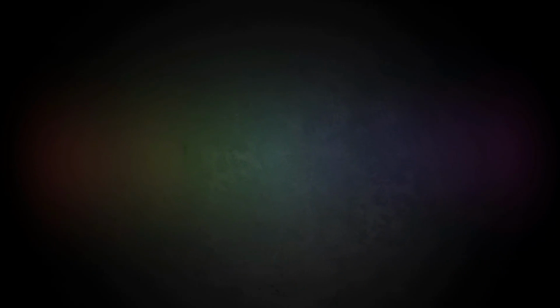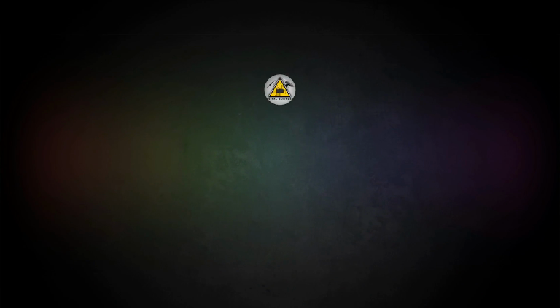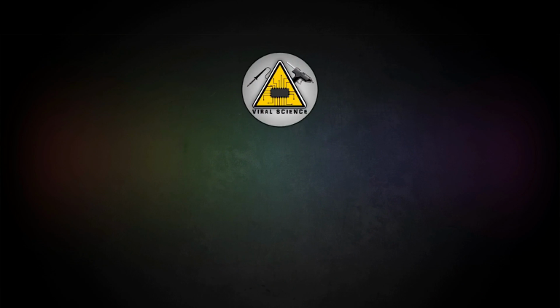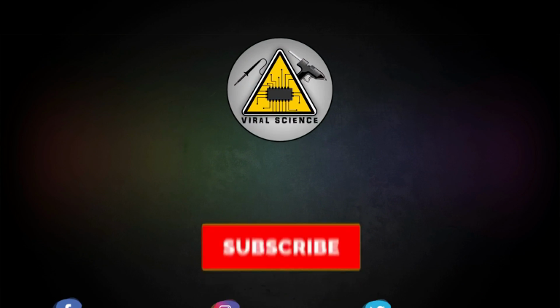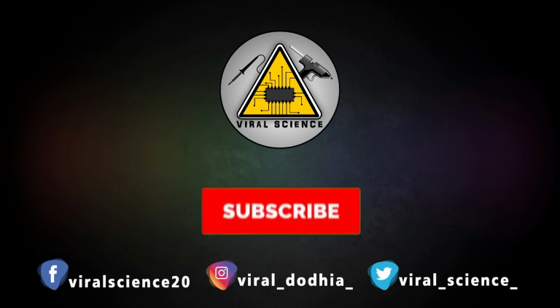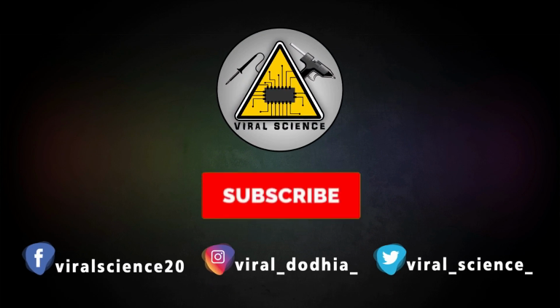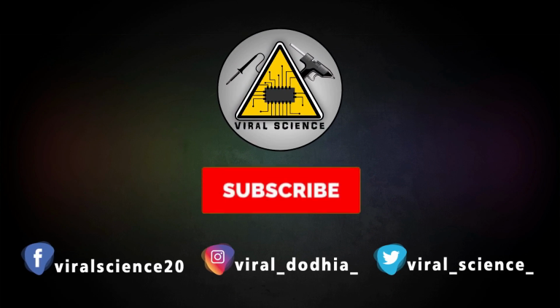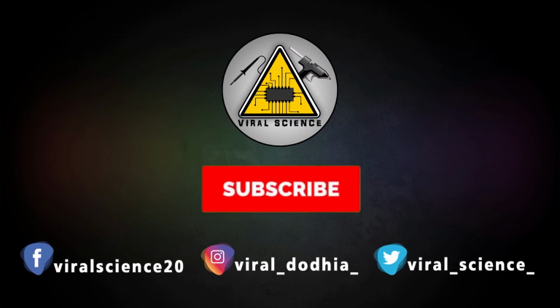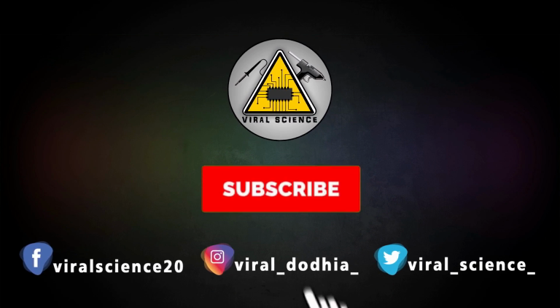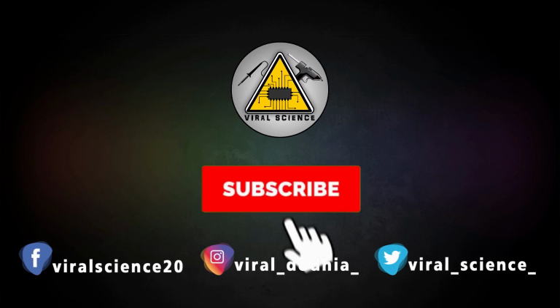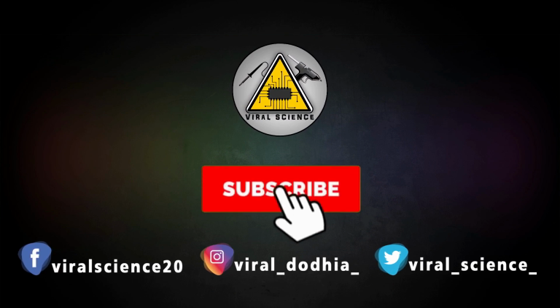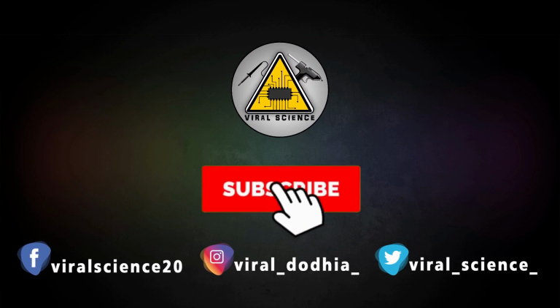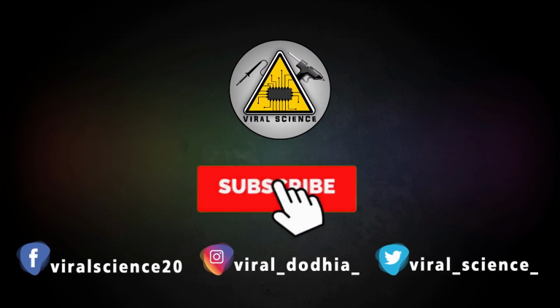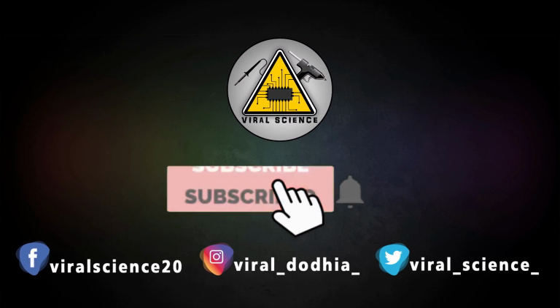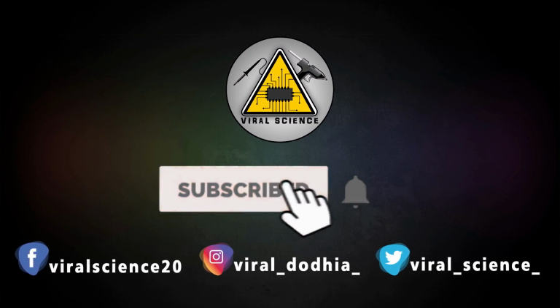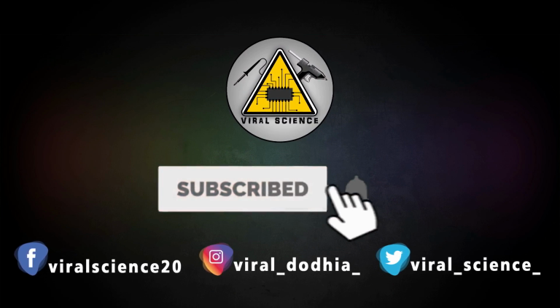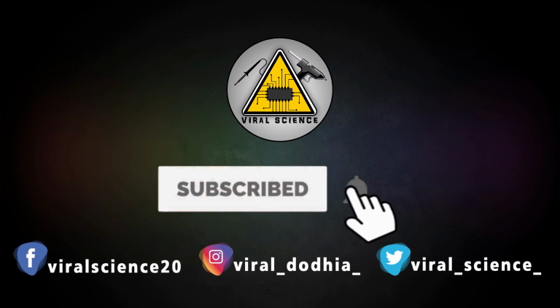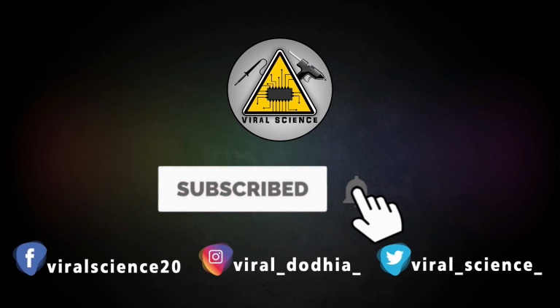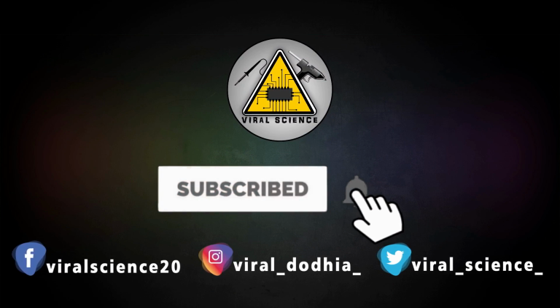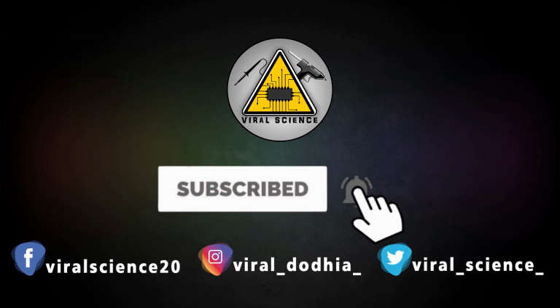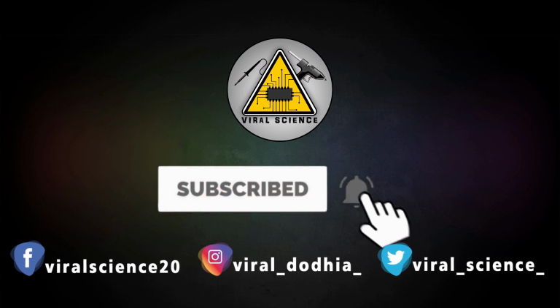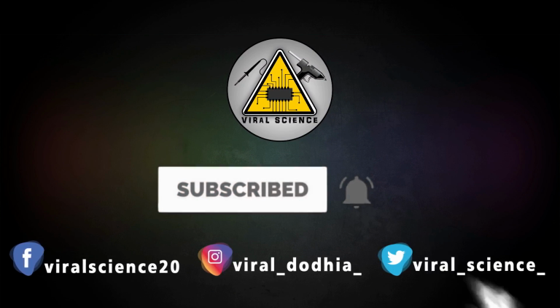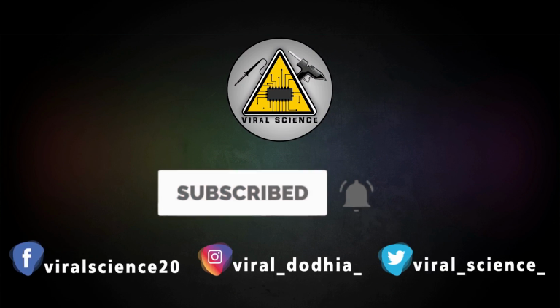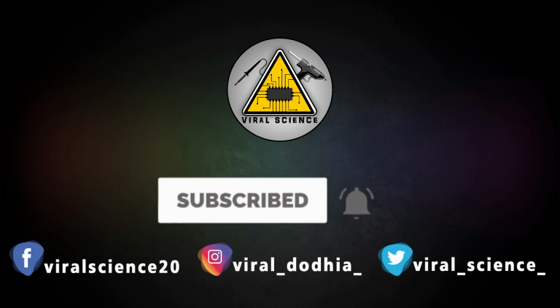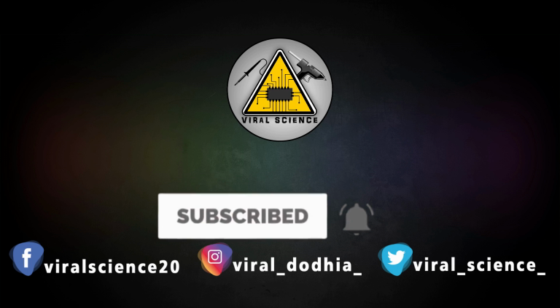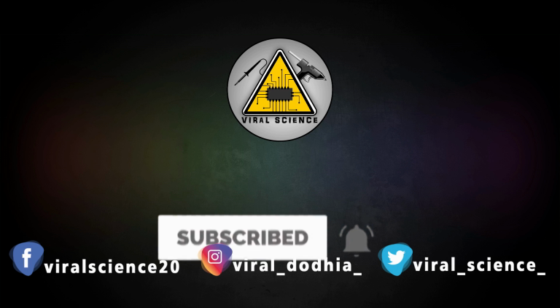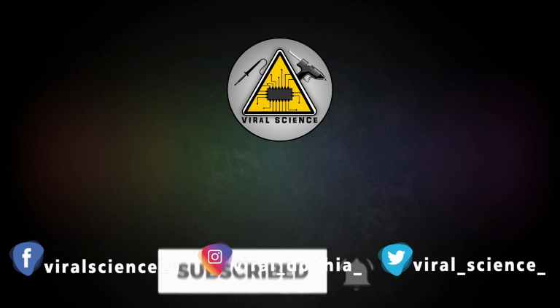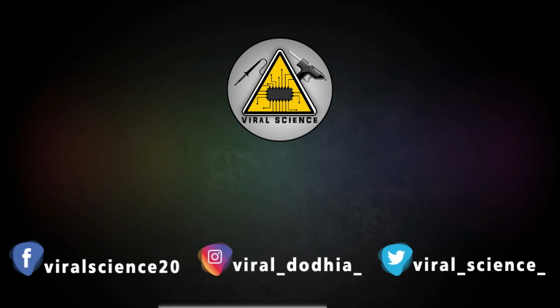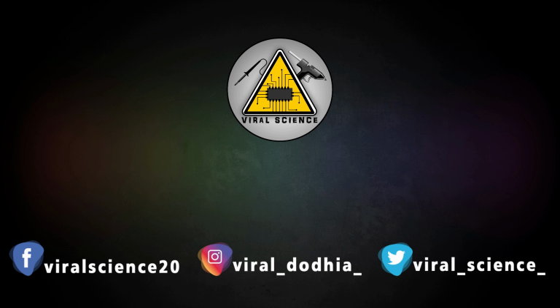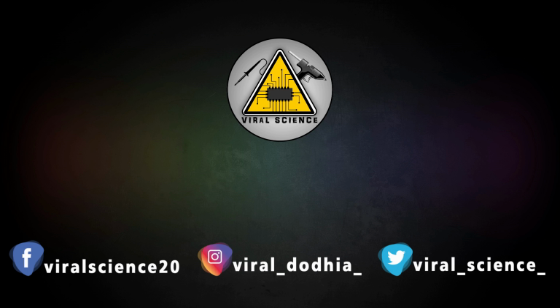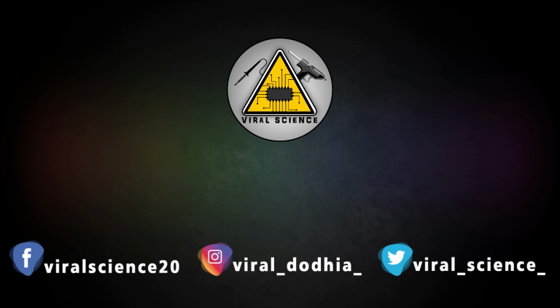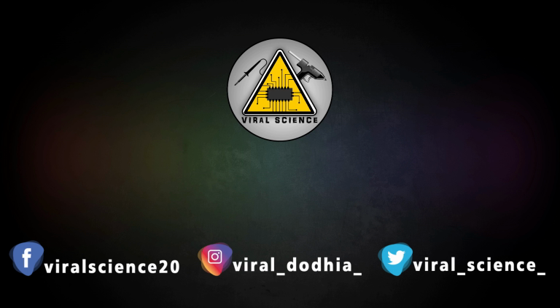Do subscribe and press the bell icon to get instant notifications for new videos.